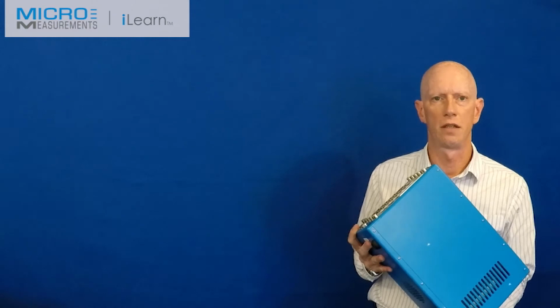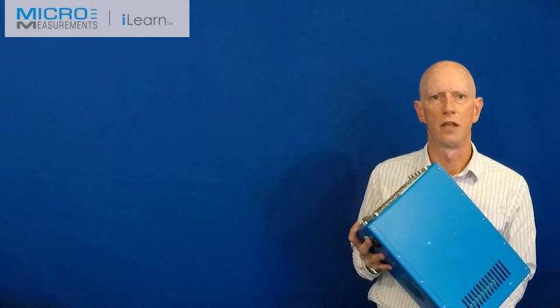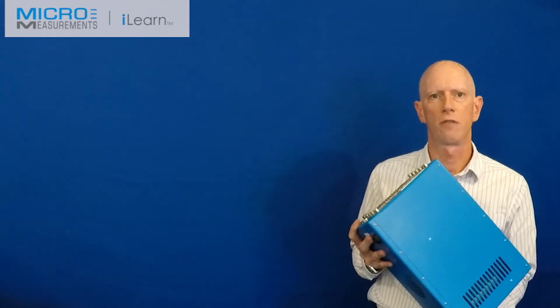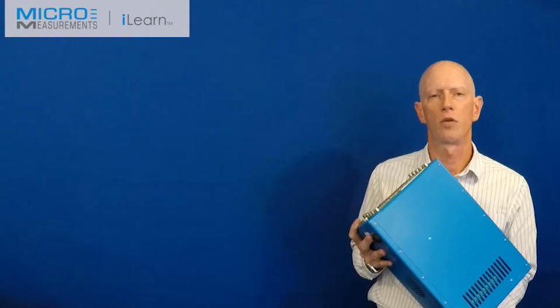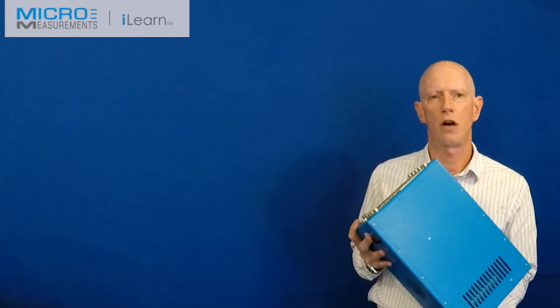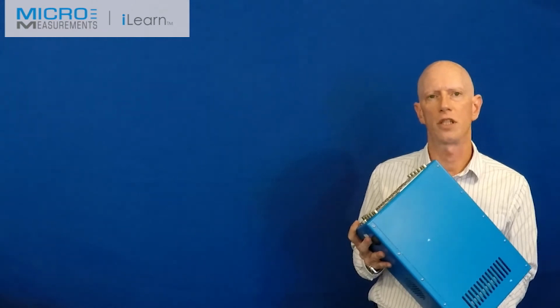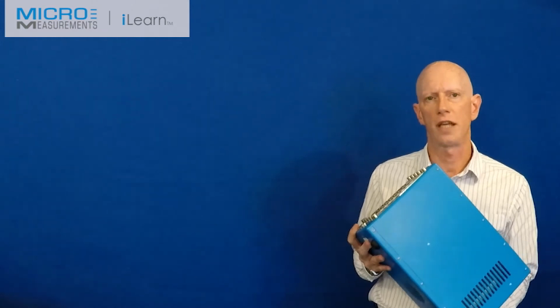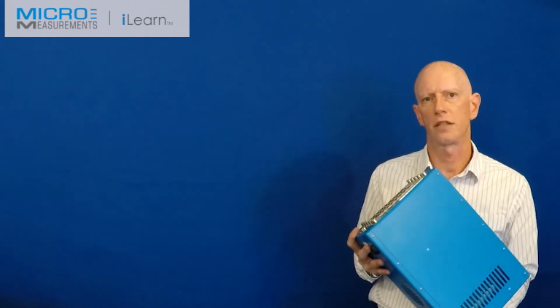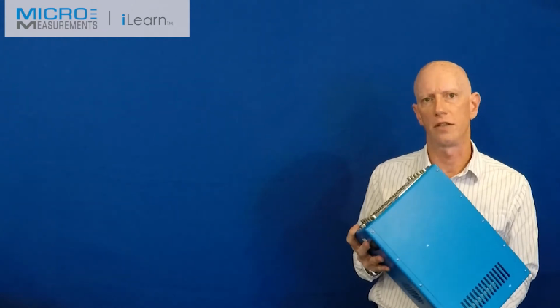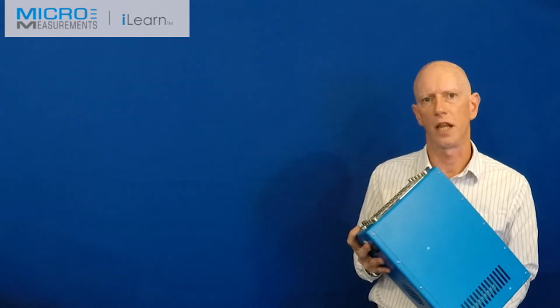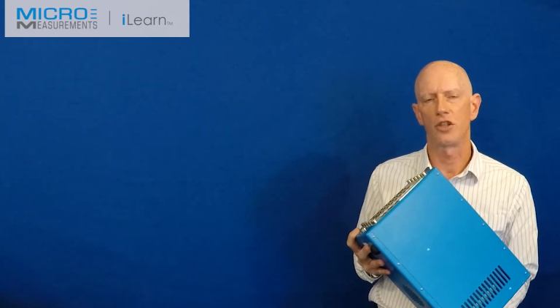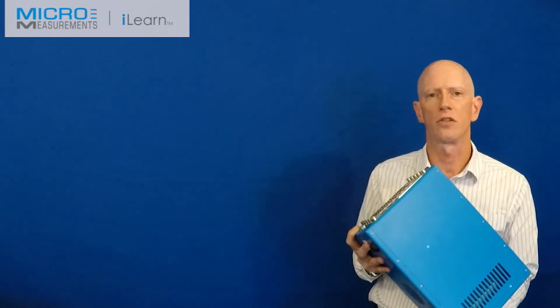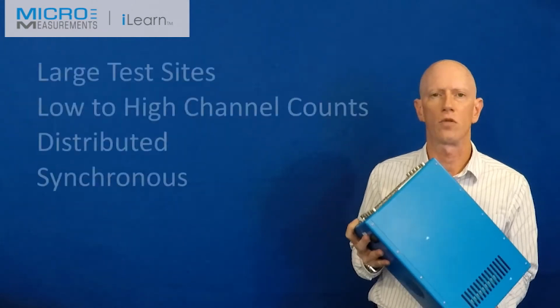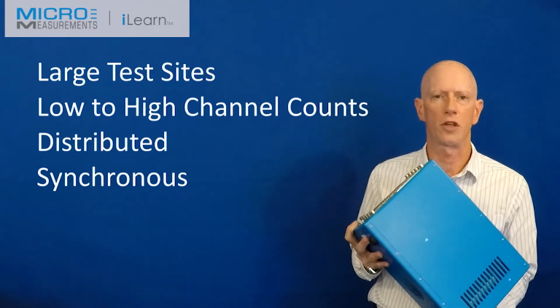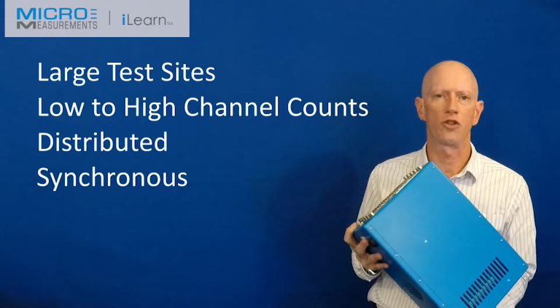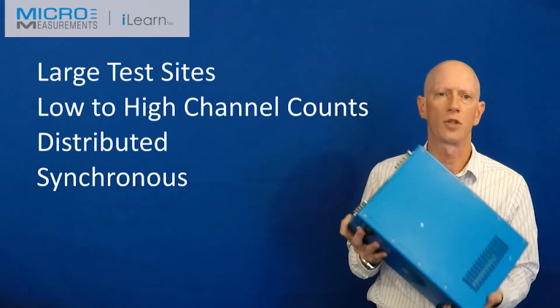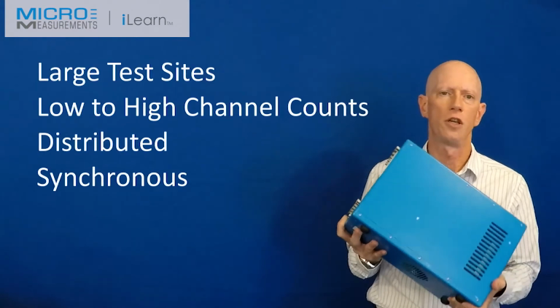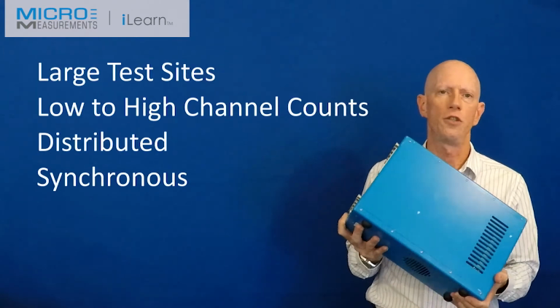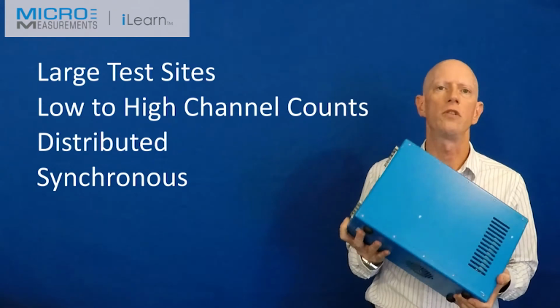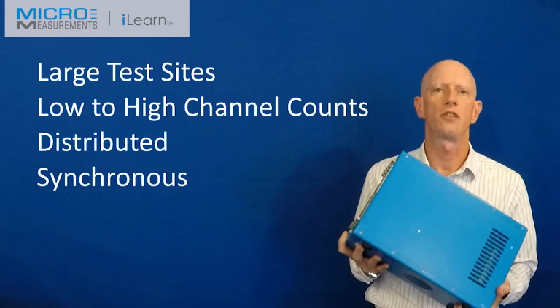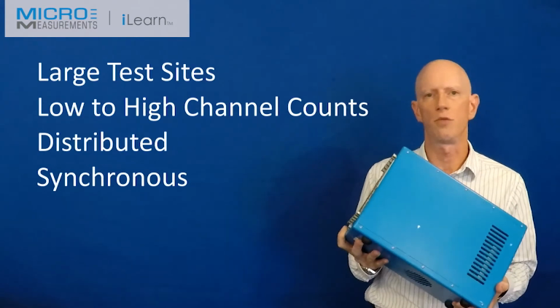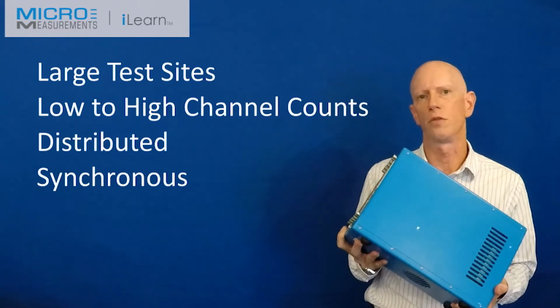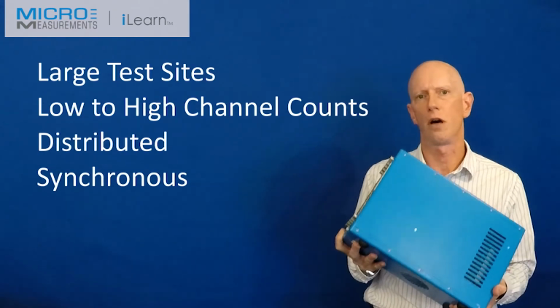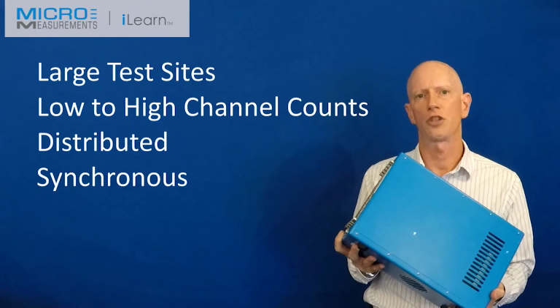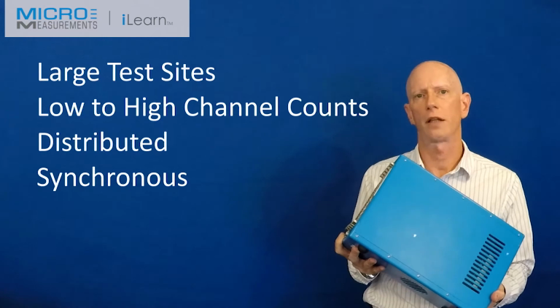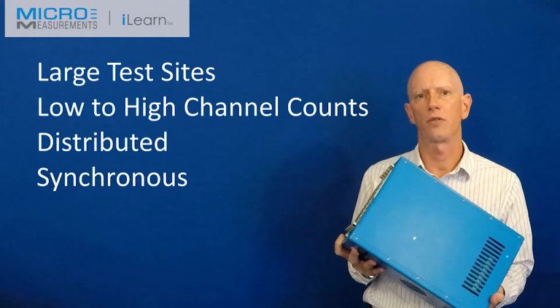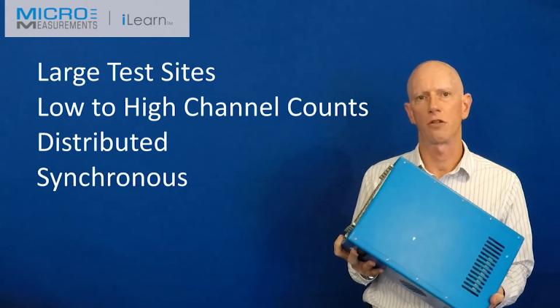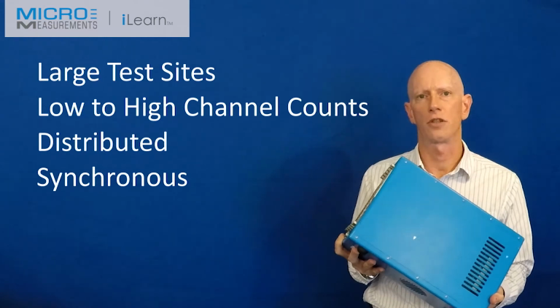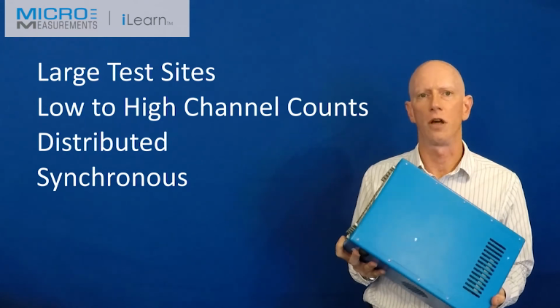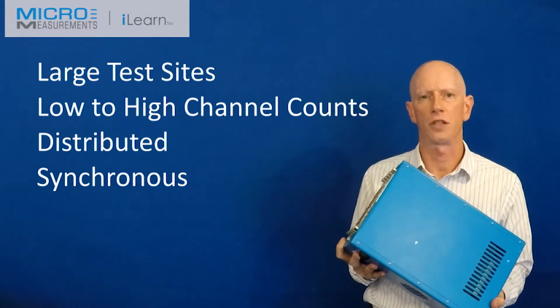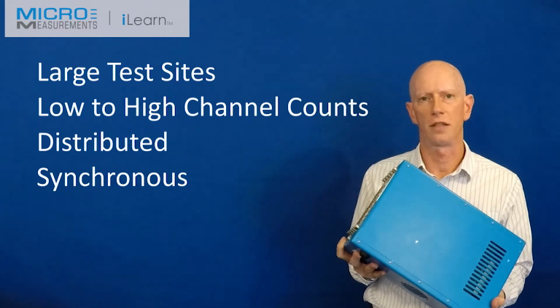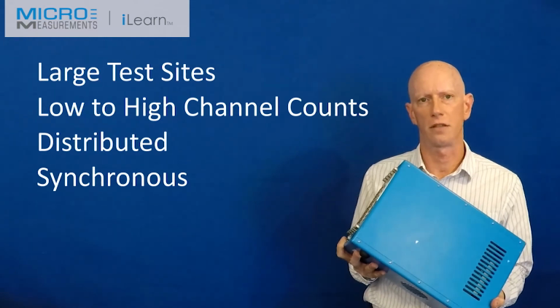So for larger test installations or site jobs, you can distribute large channel counts across a large test site.